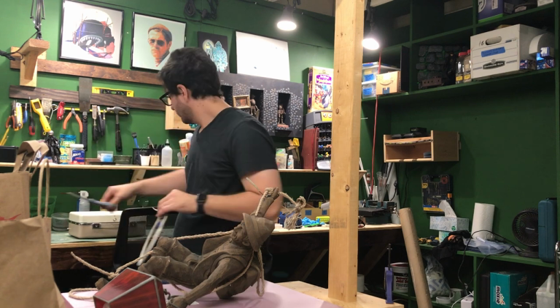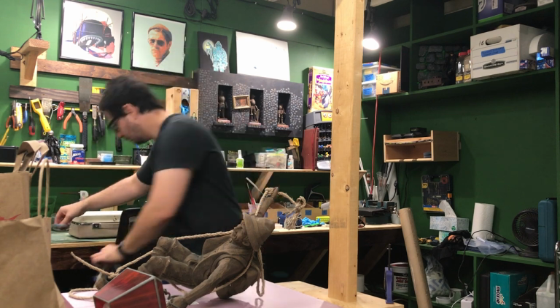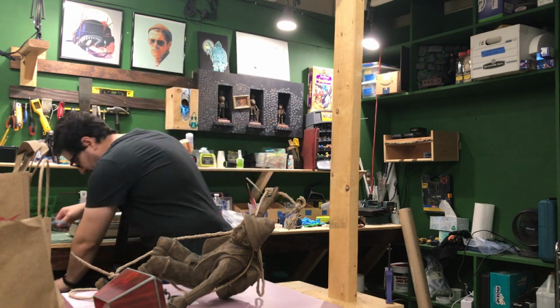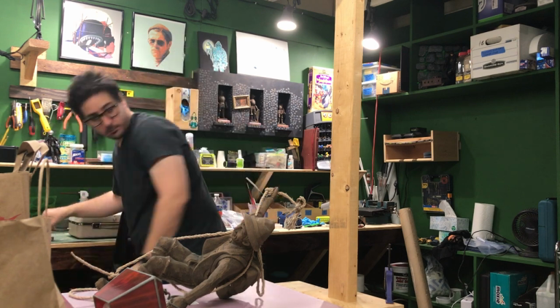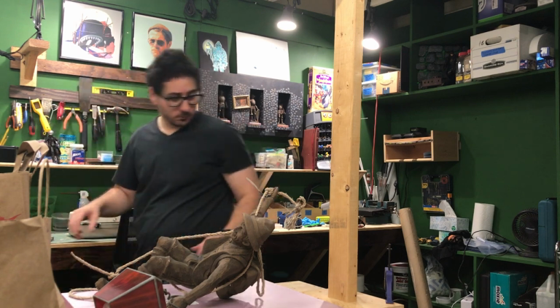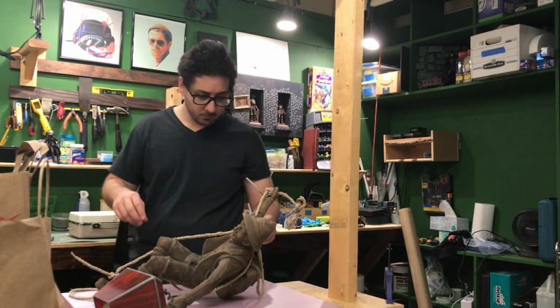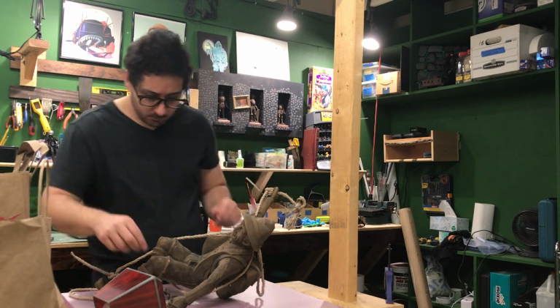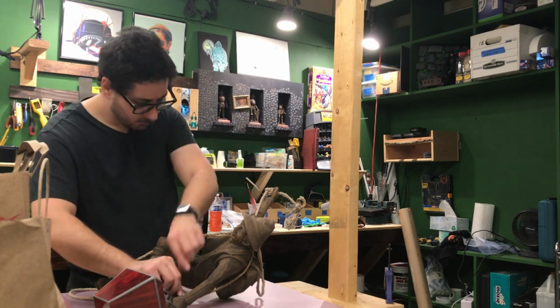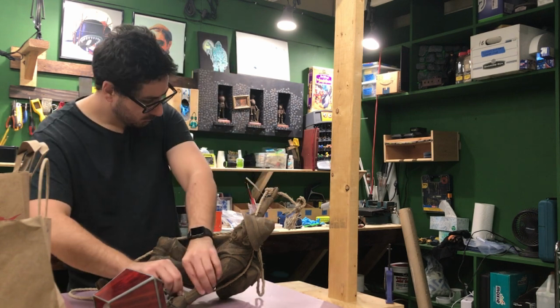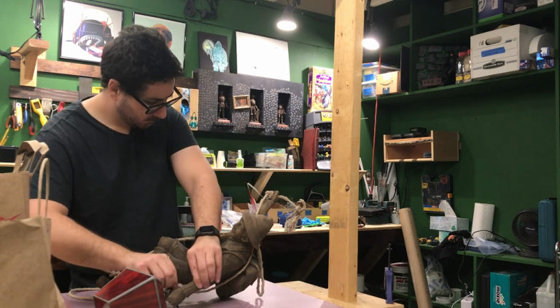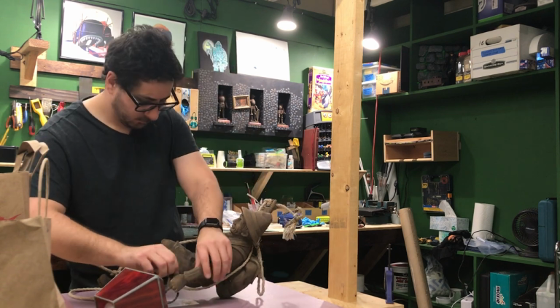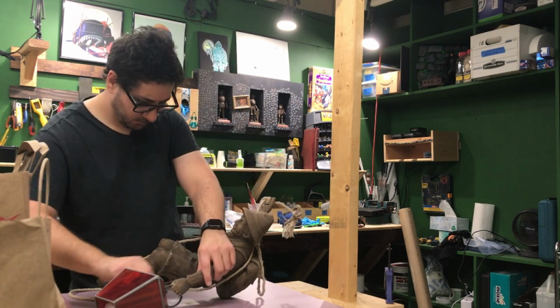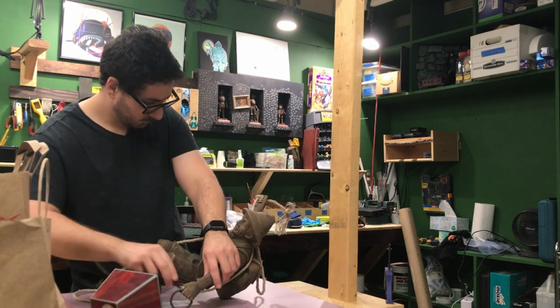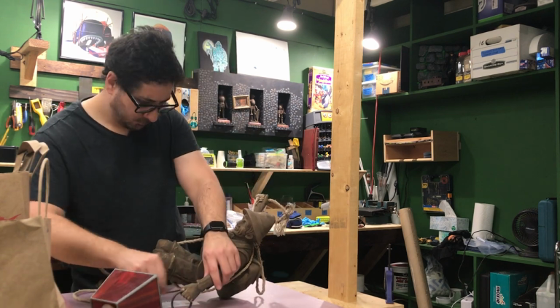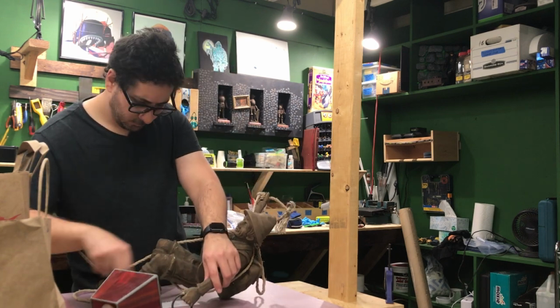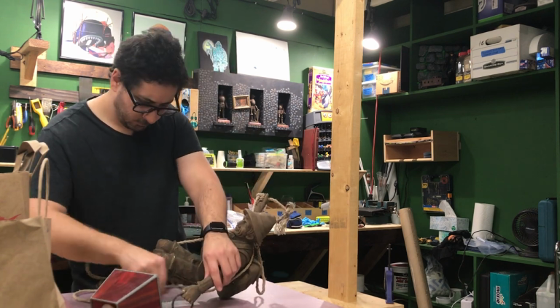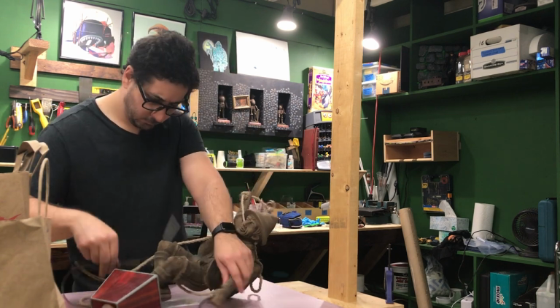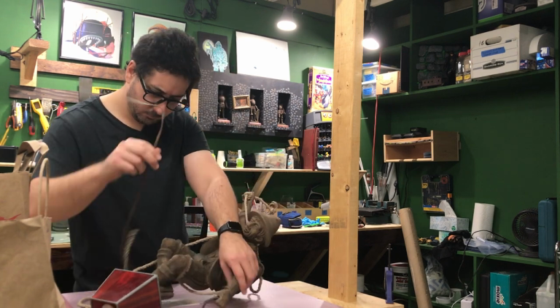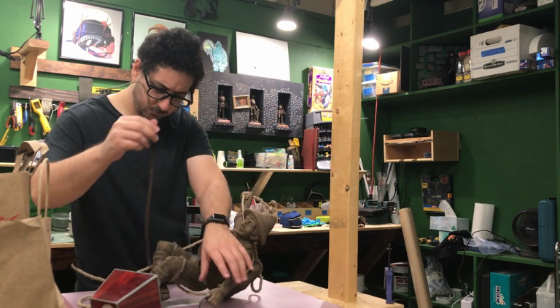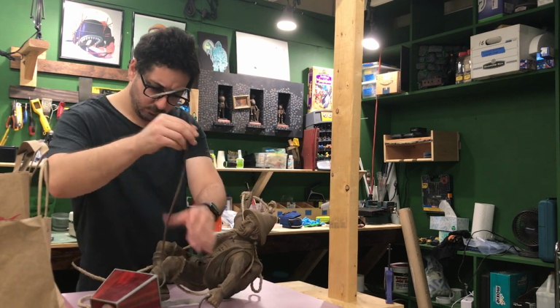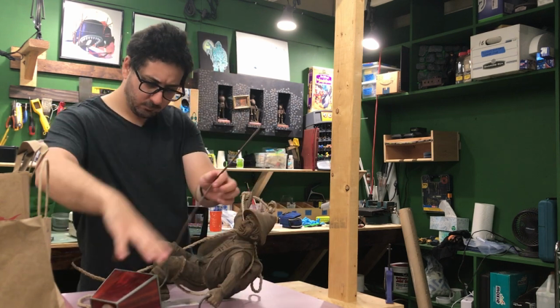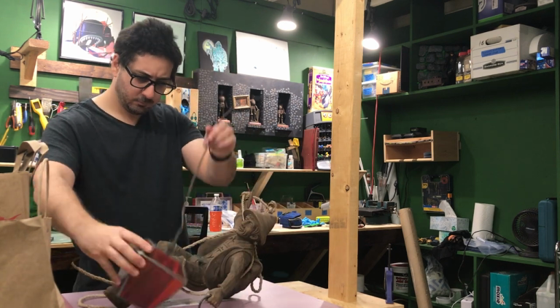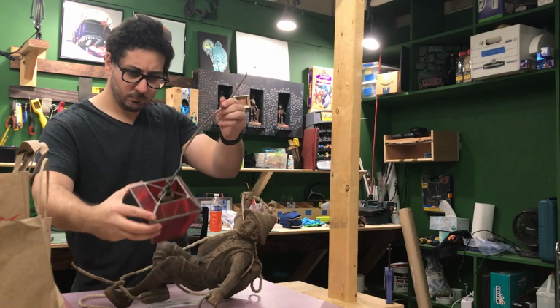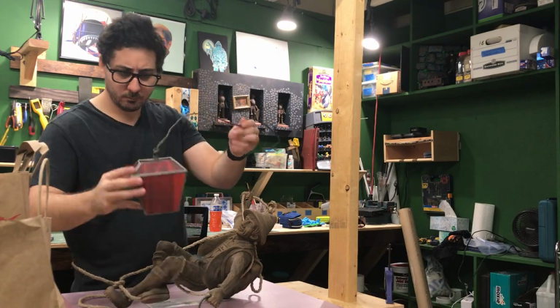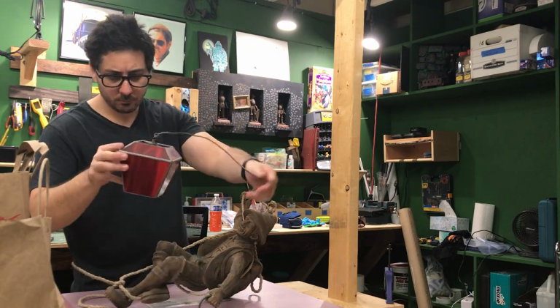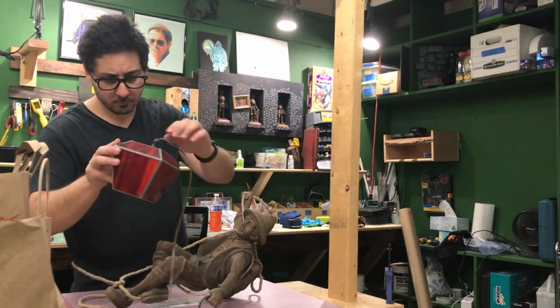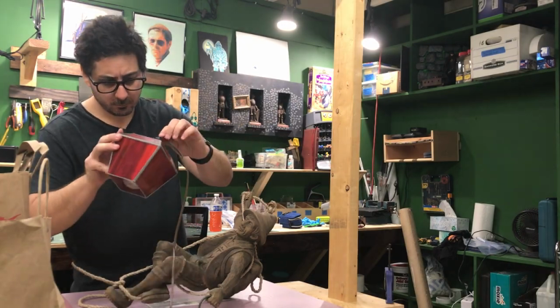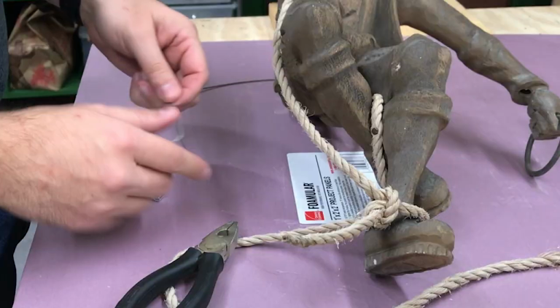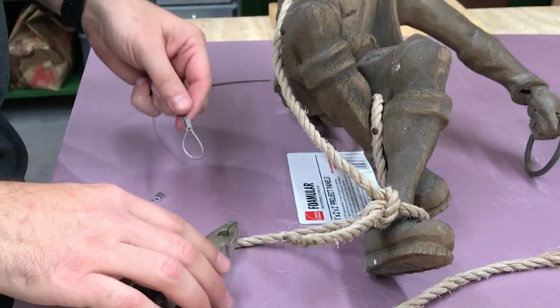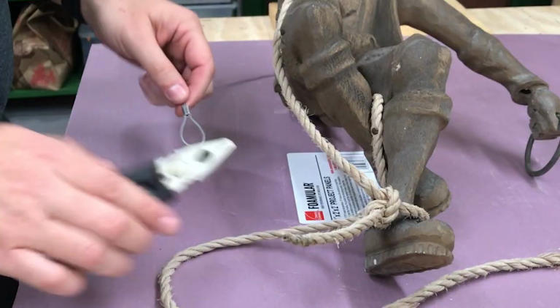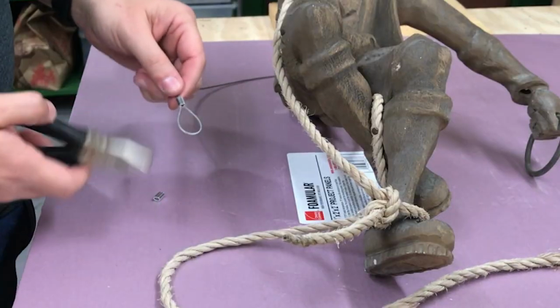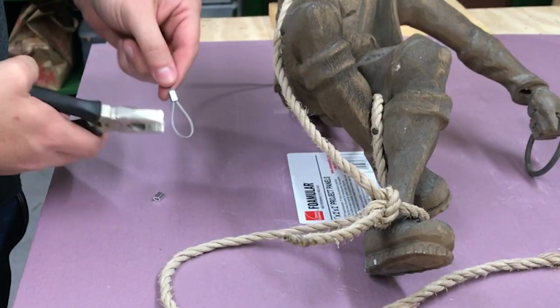The wires are rusted, and this figure really needs a paint touch-up as well. So let's see what we can do.